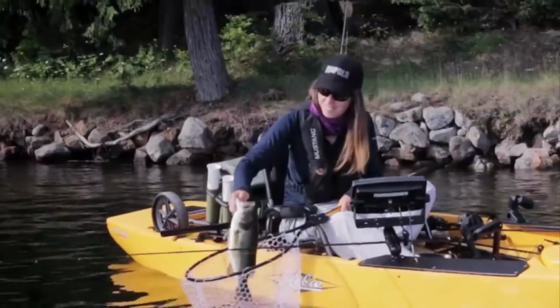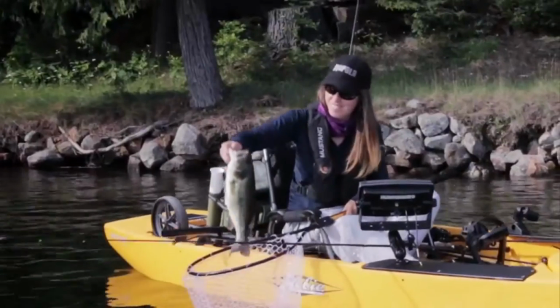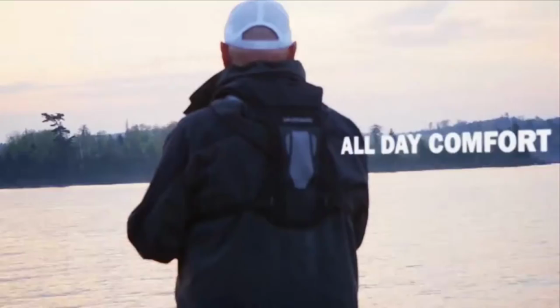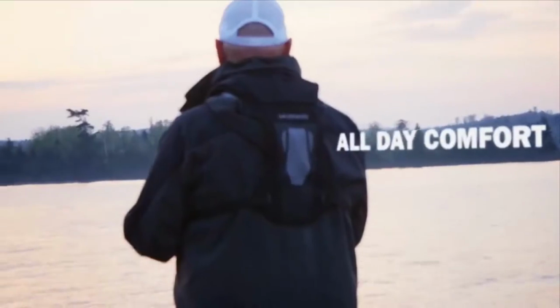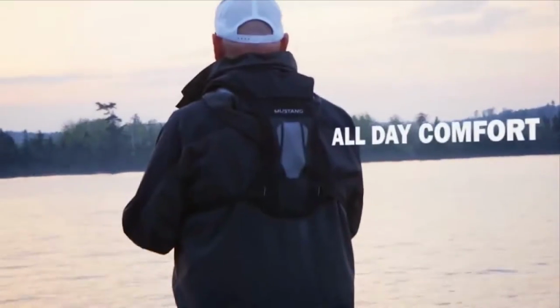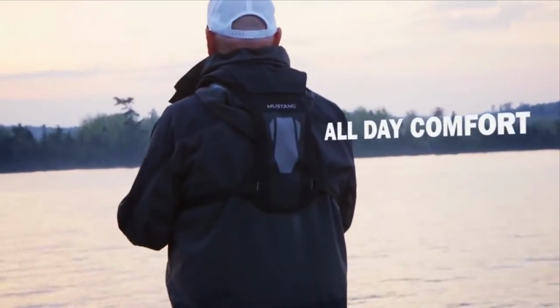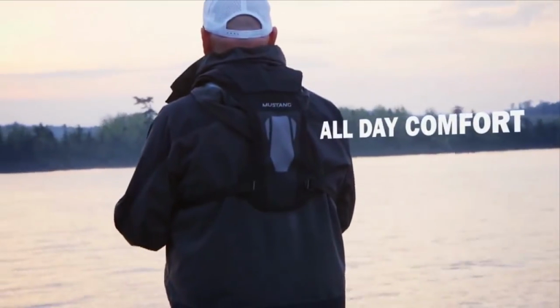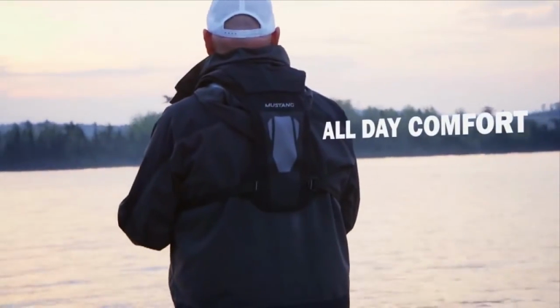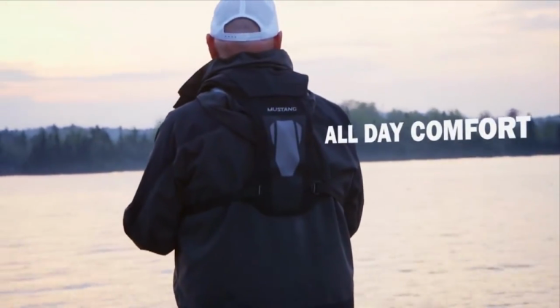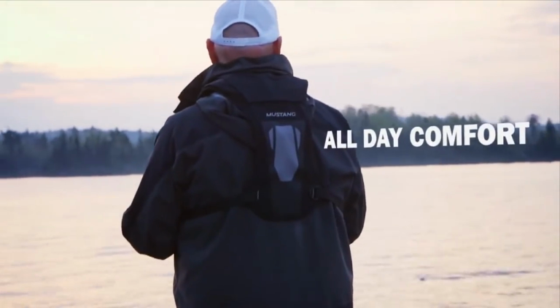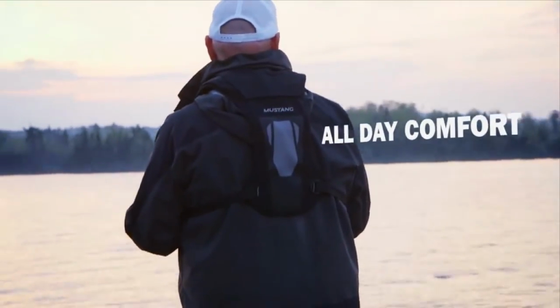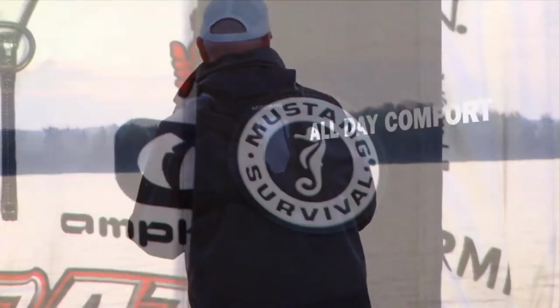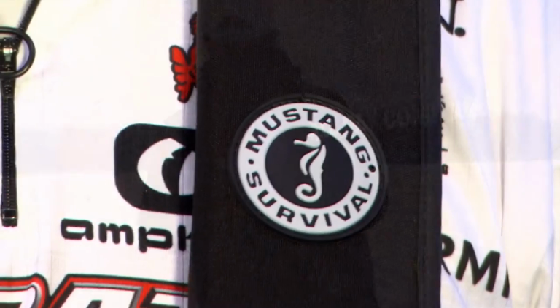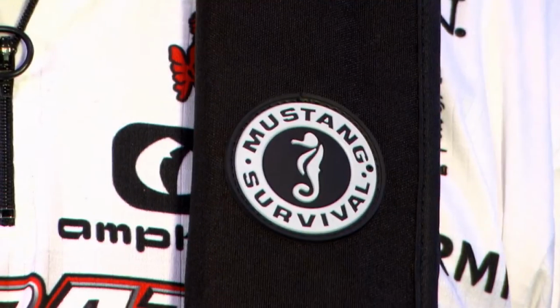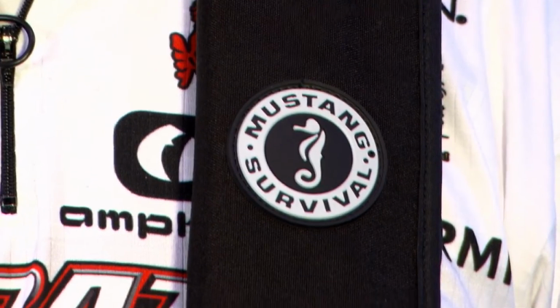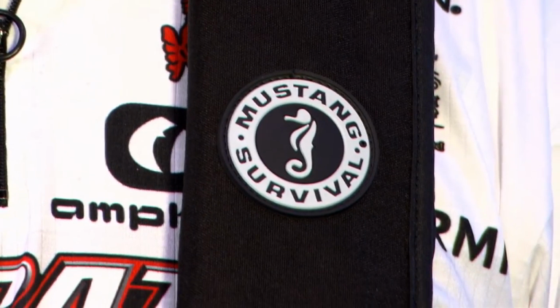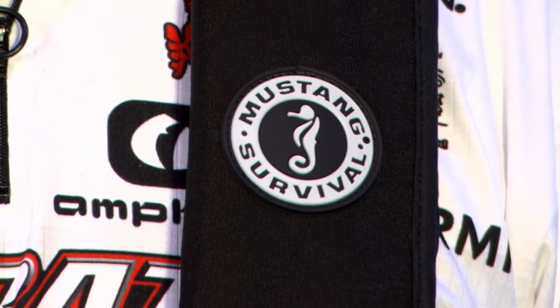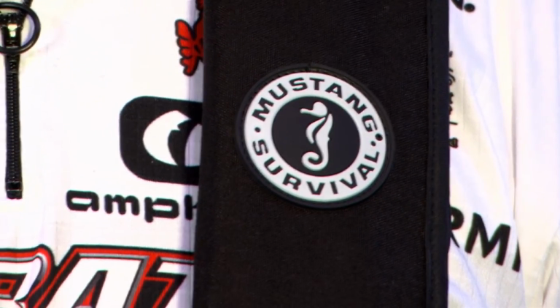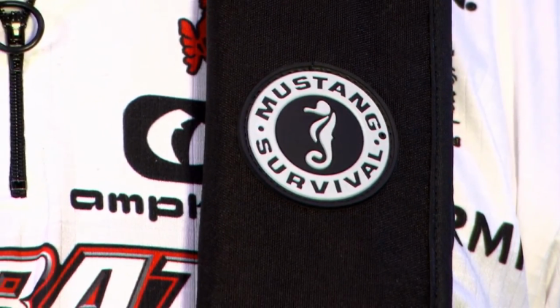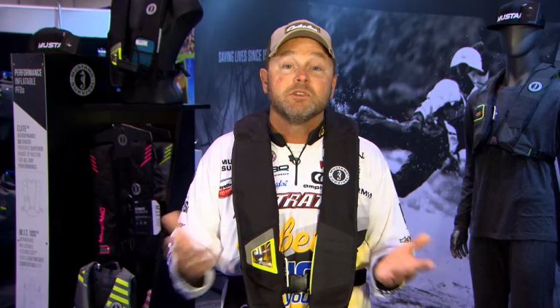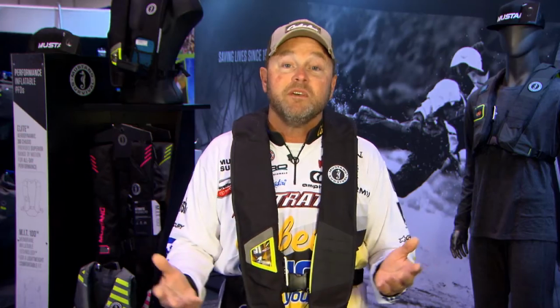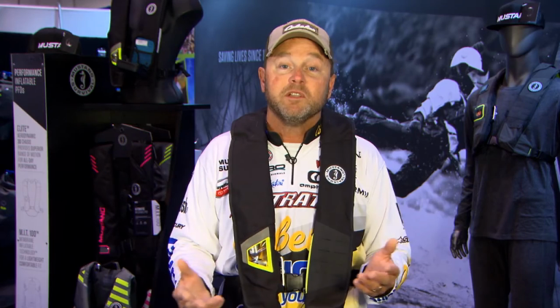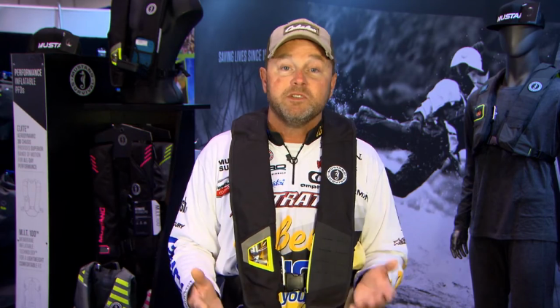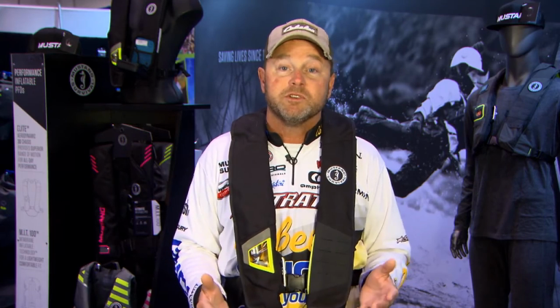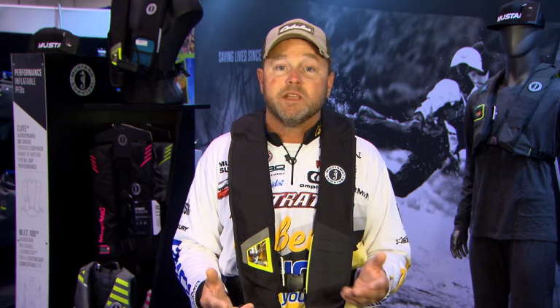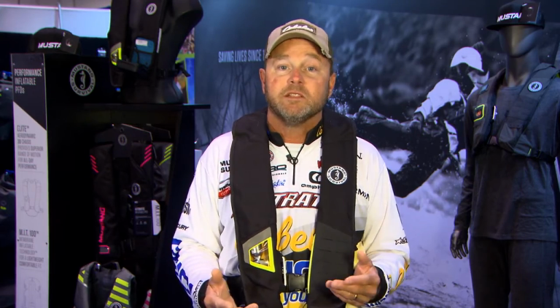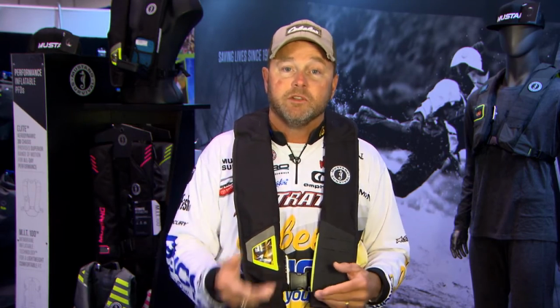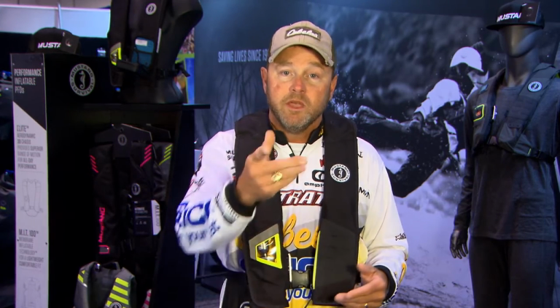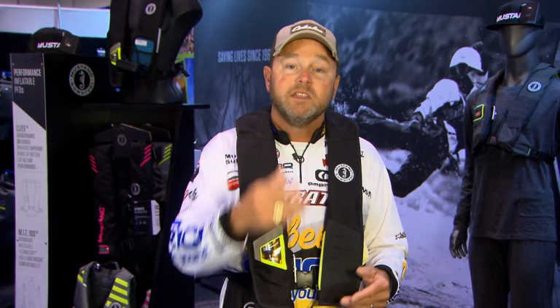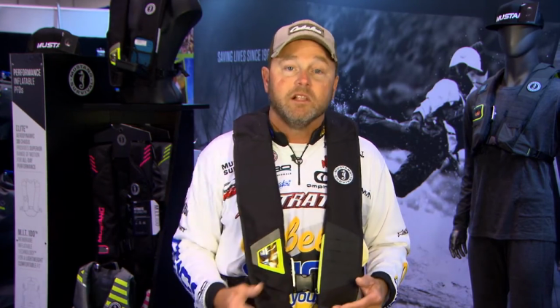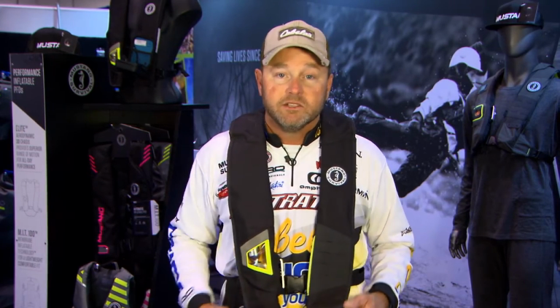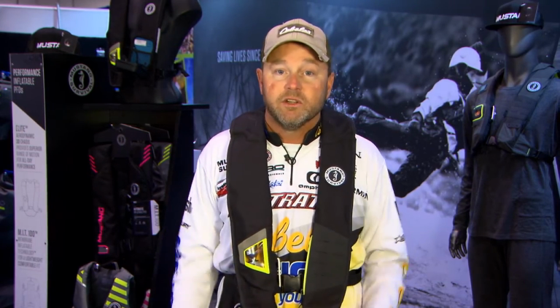The greatest thing about the DLX38 is it's available in automatic or manual, so definitely be sure and check out the new DLX38.